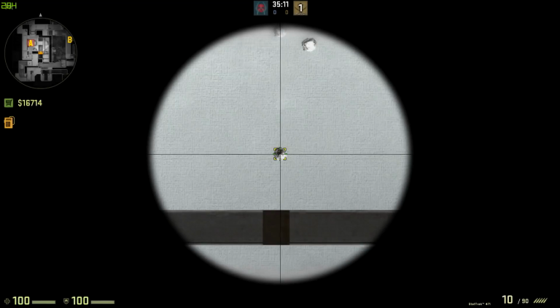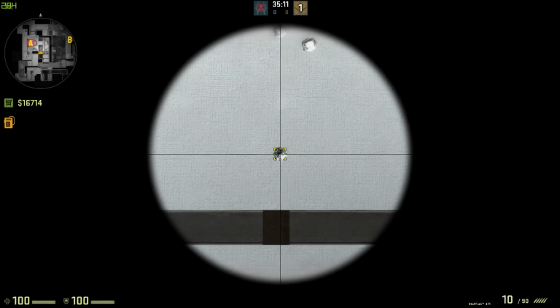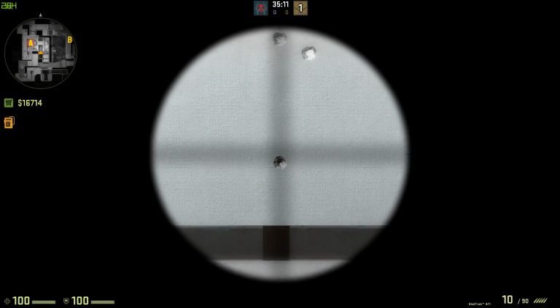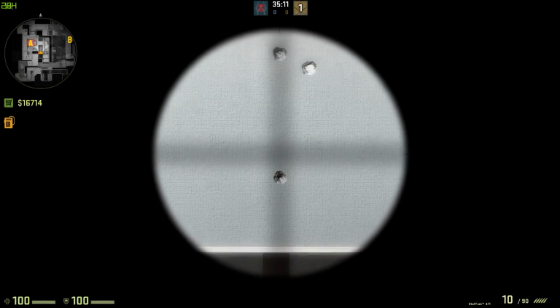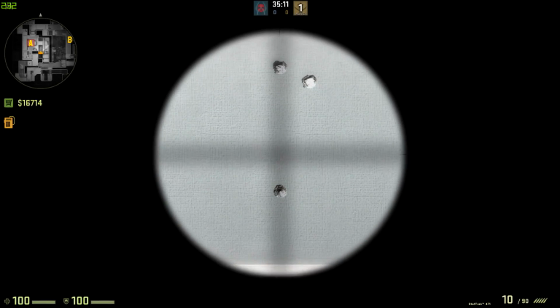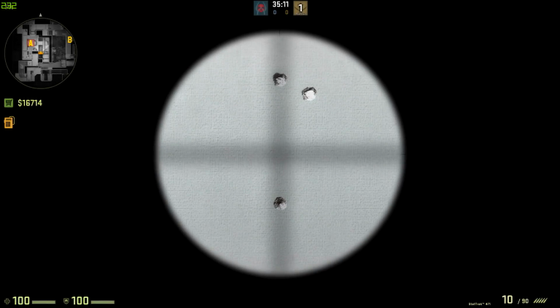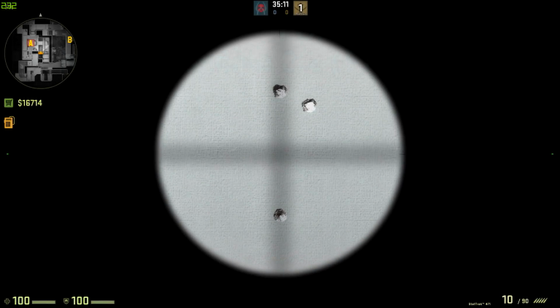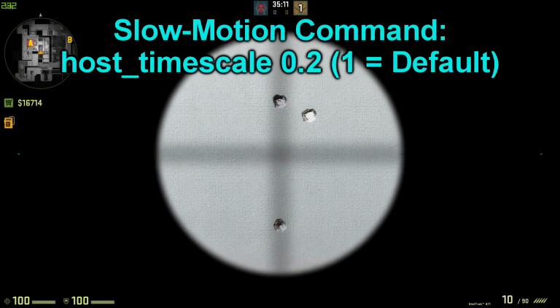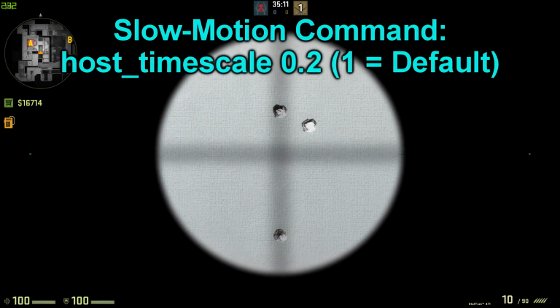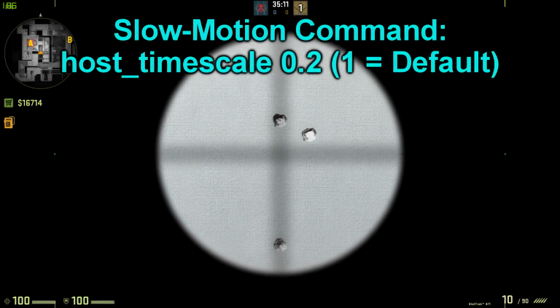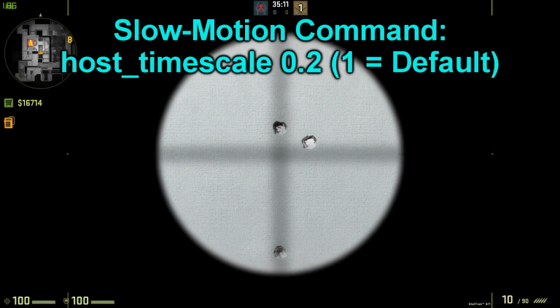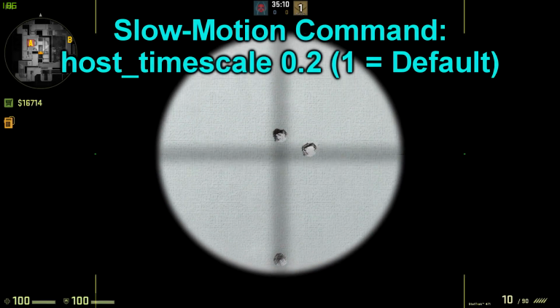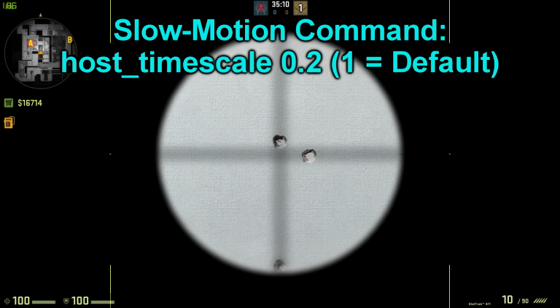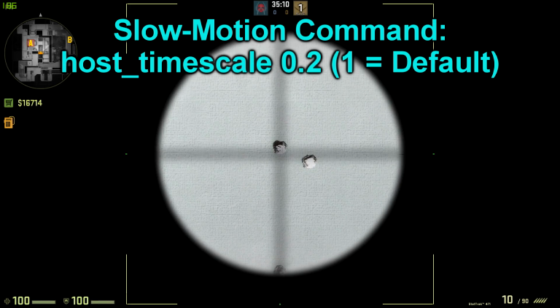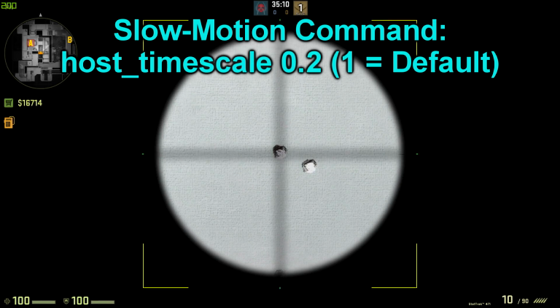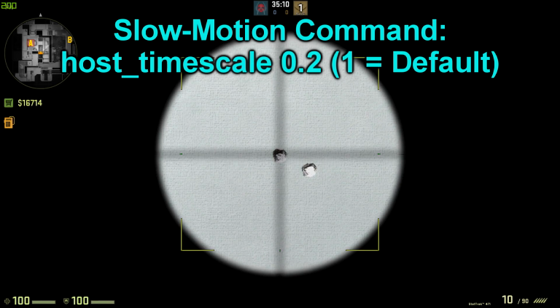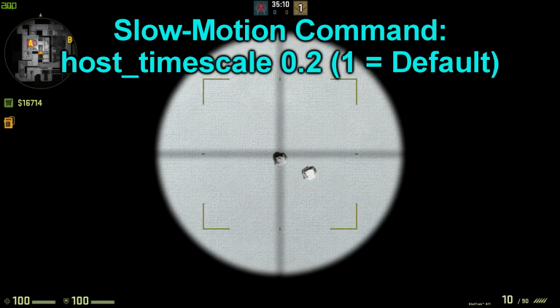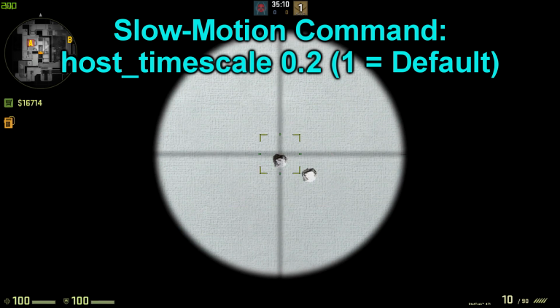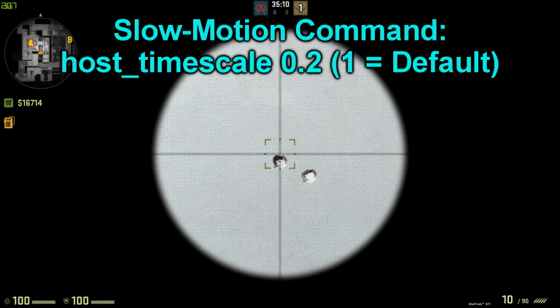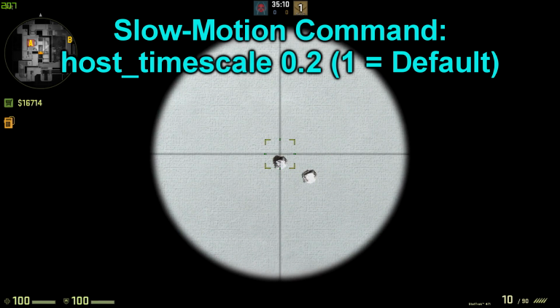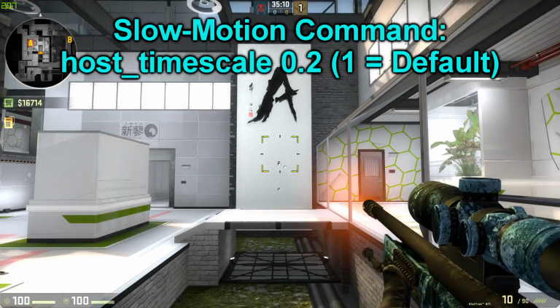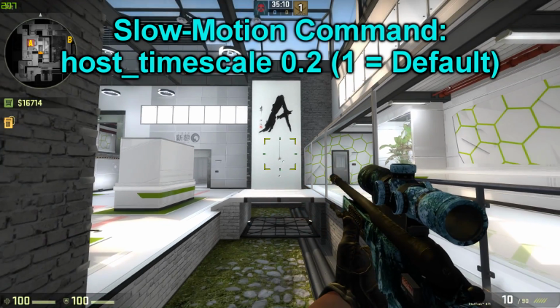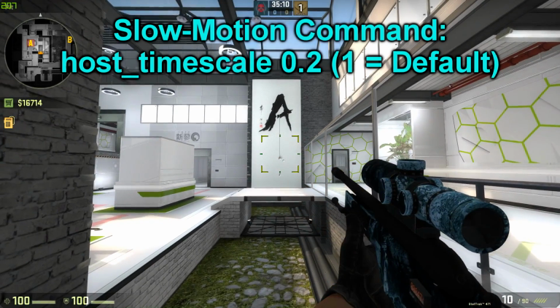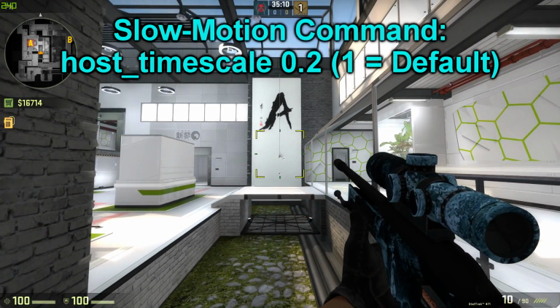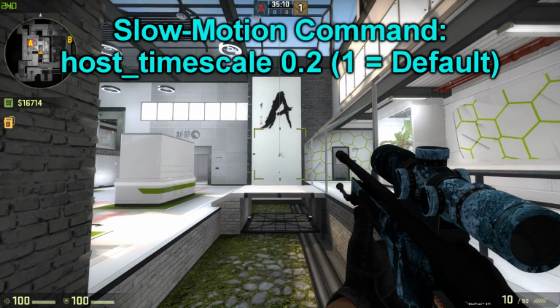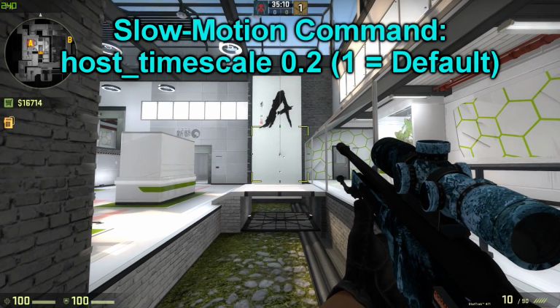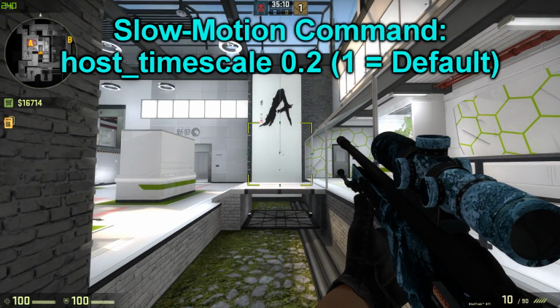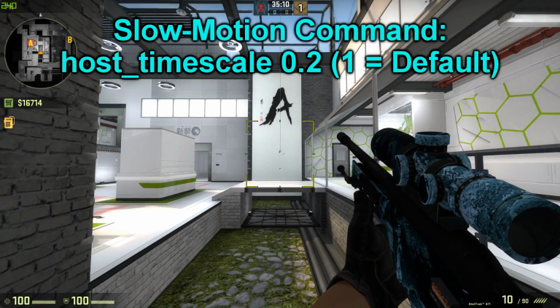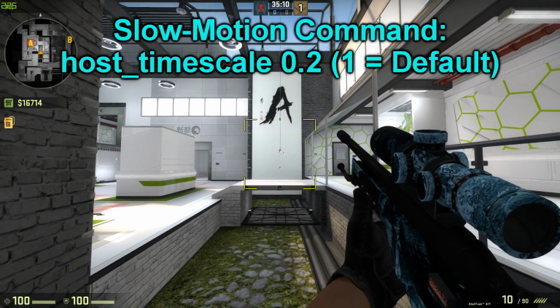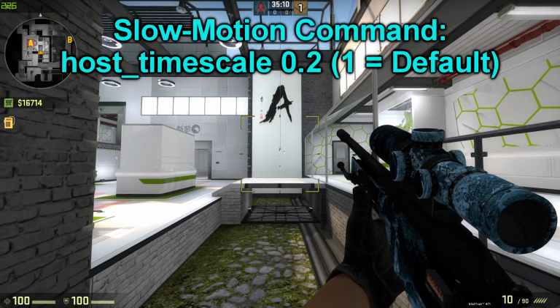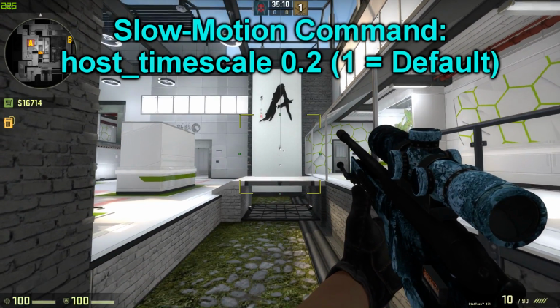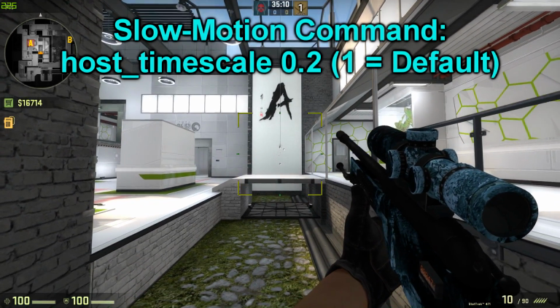Pro tip! If you want to practice the perfect delay for jump shooting, you can use this command to slow down the game.